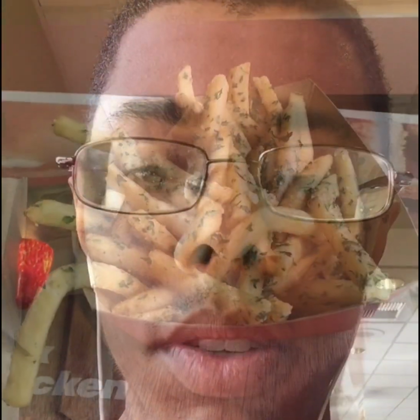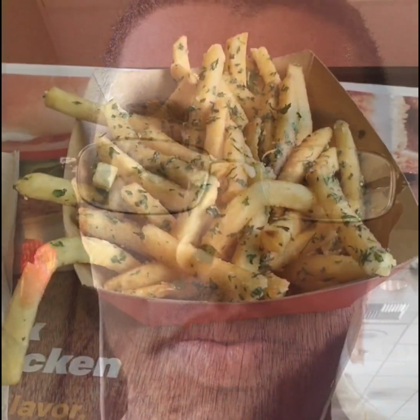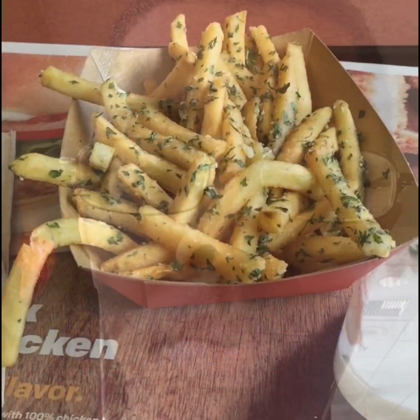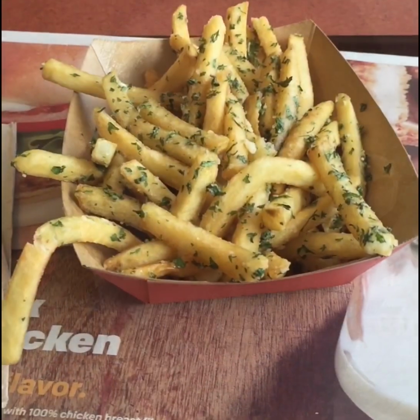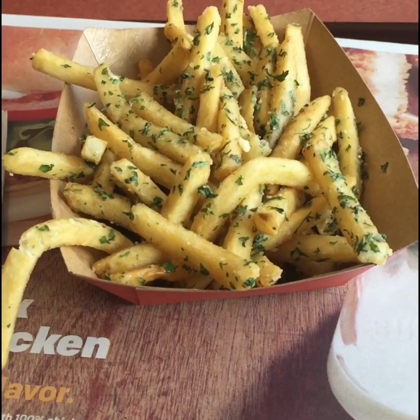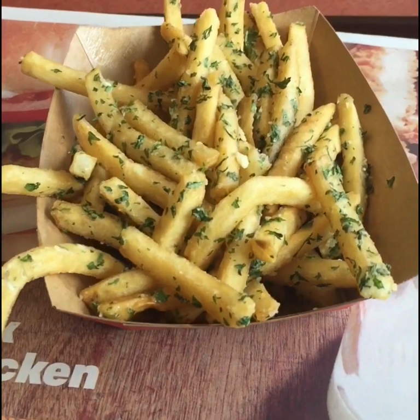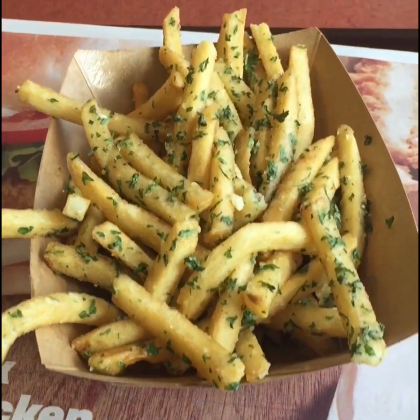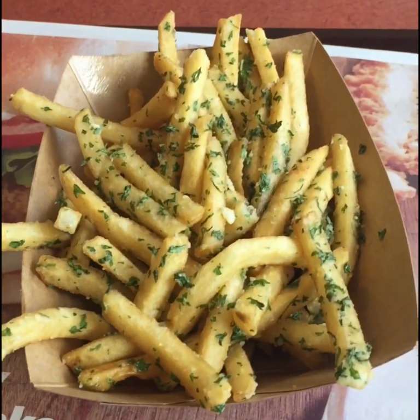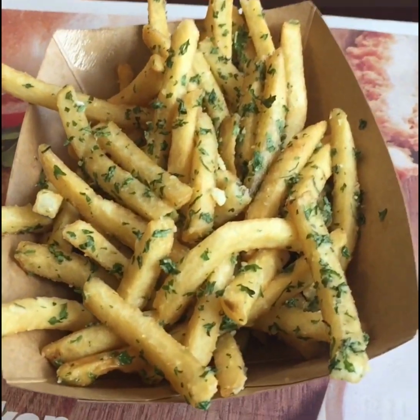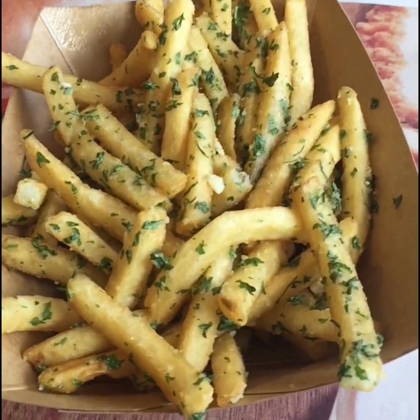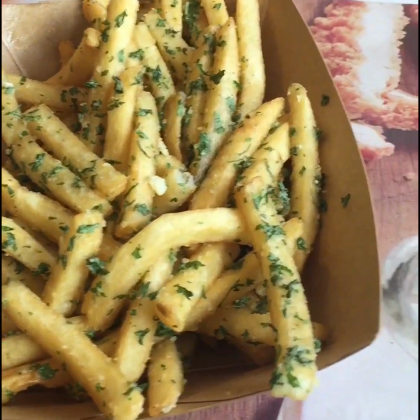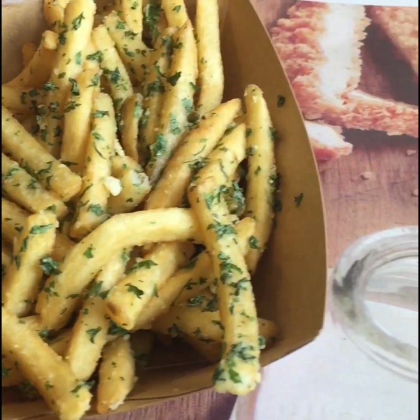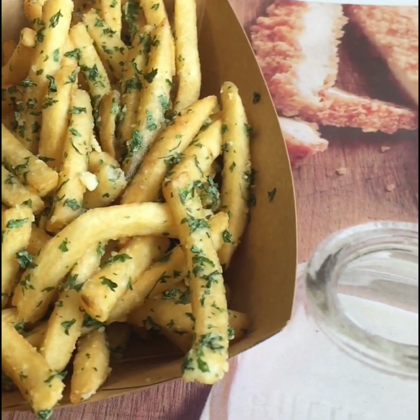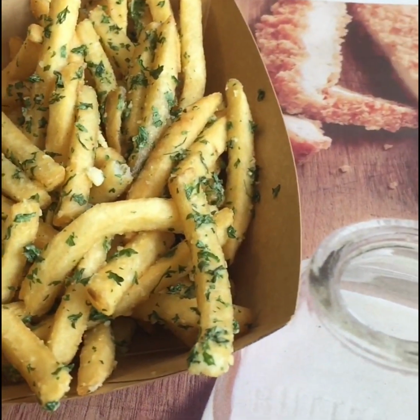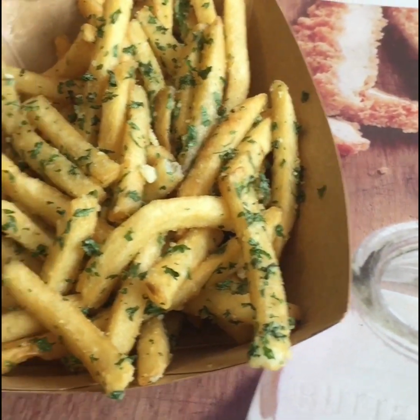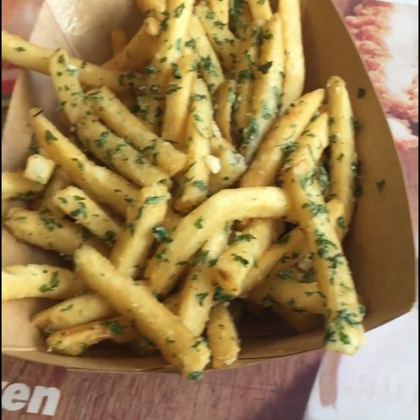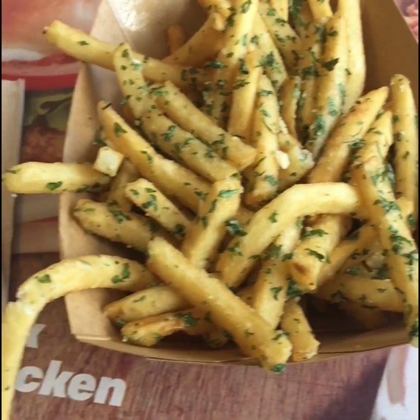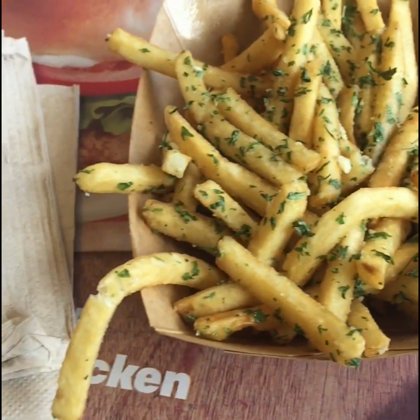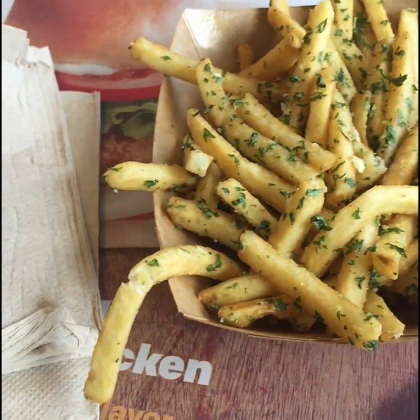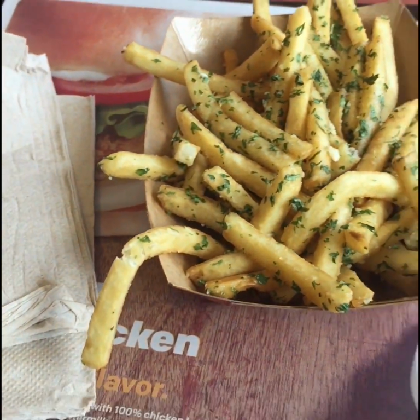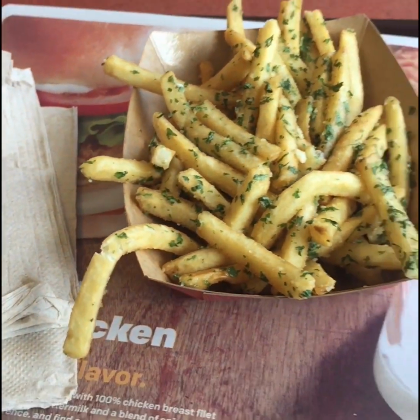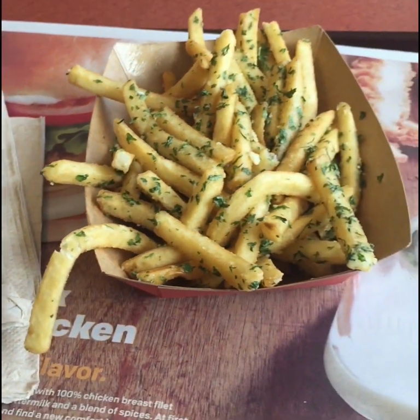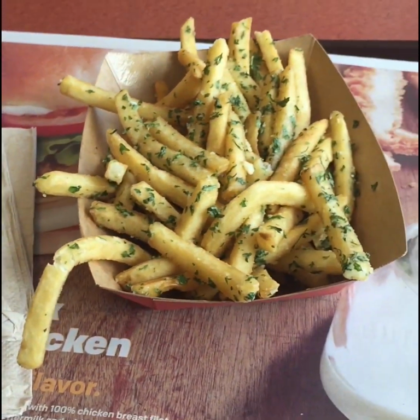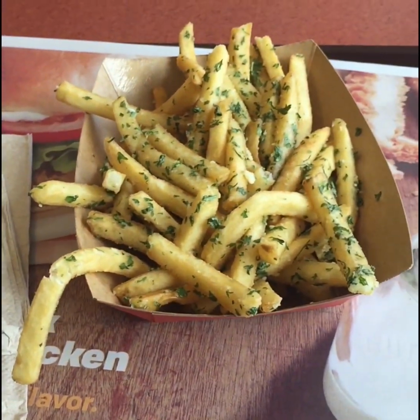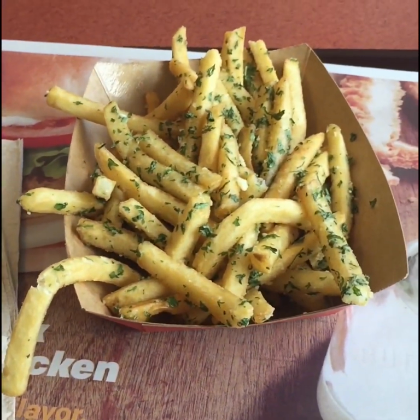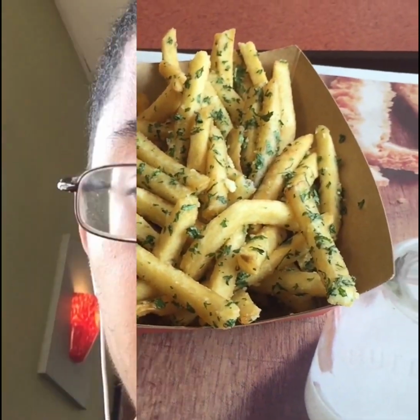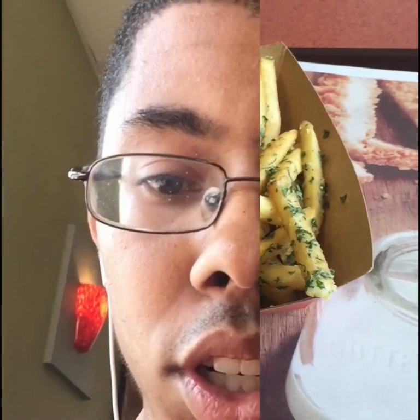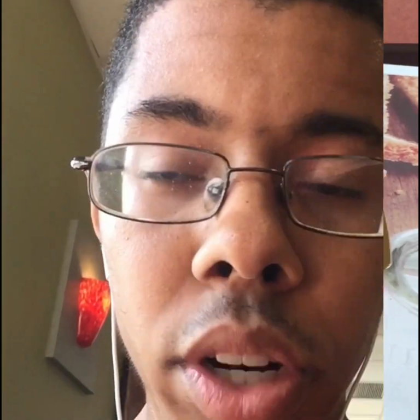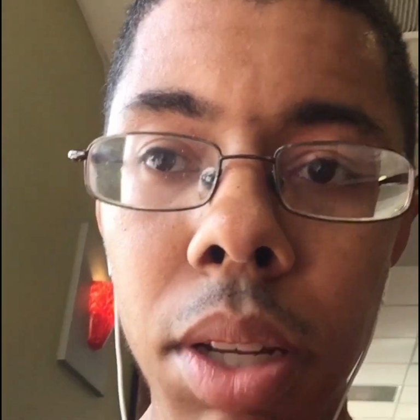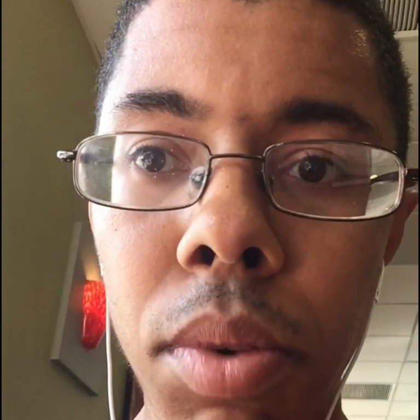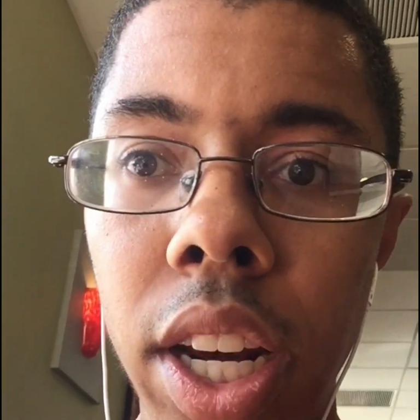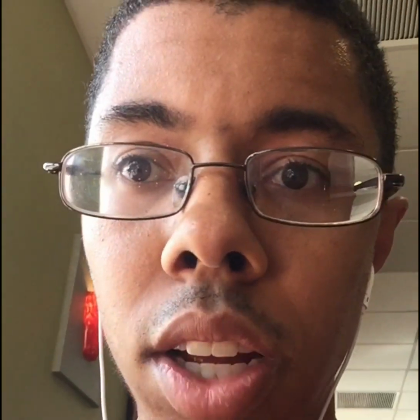Here is what the garlic fries look like, and the presentation looks great. They even smell great too. I'm going to try them right now.